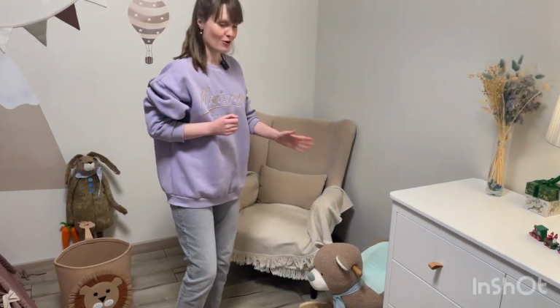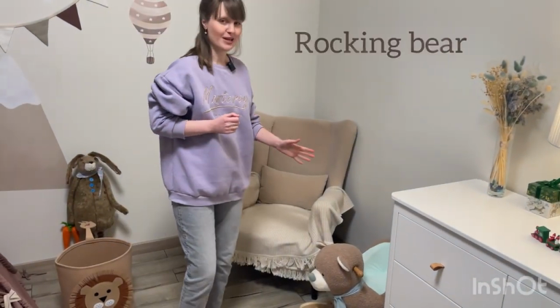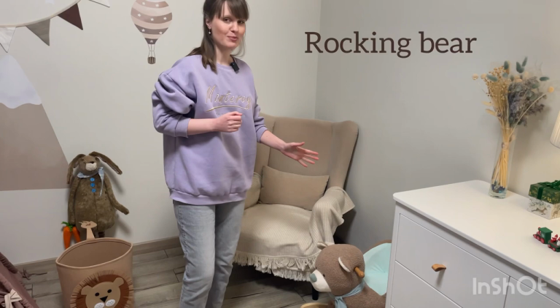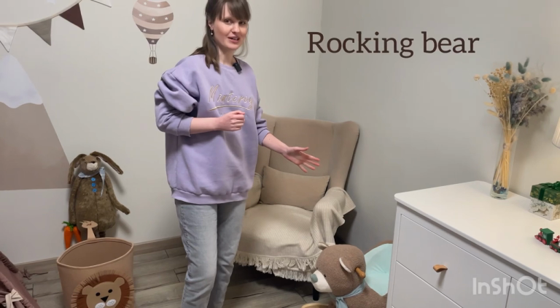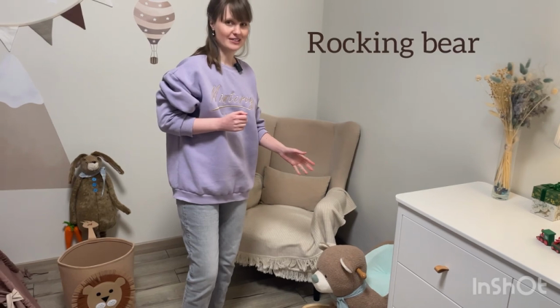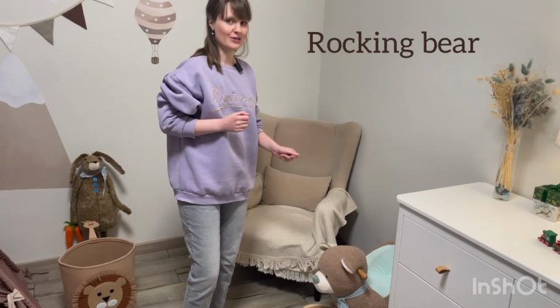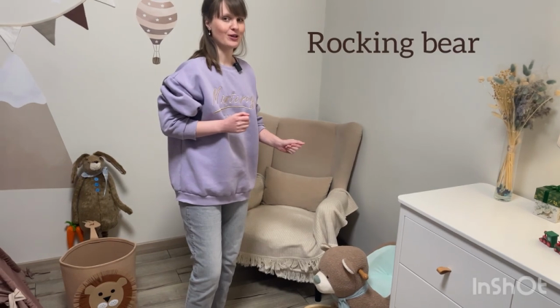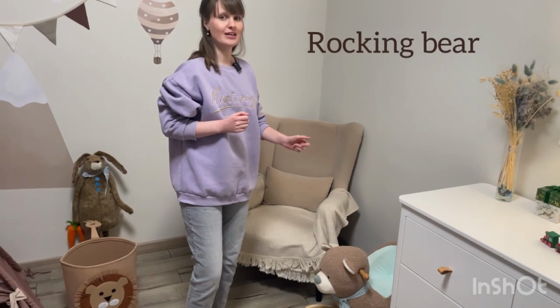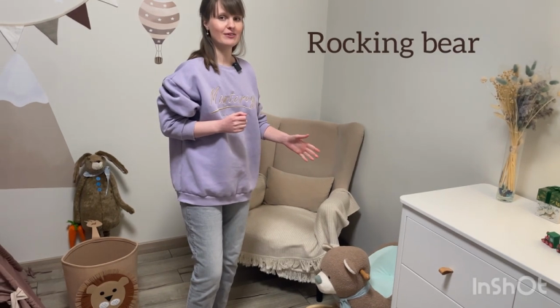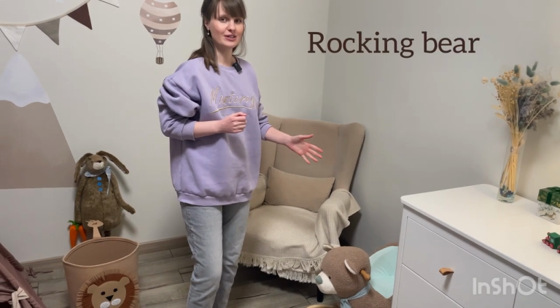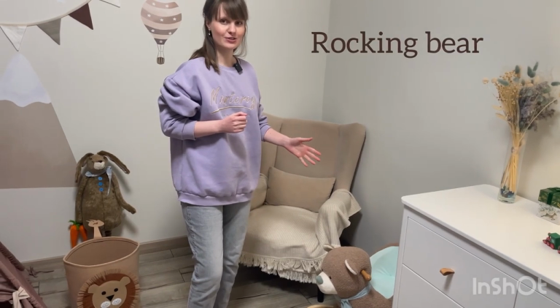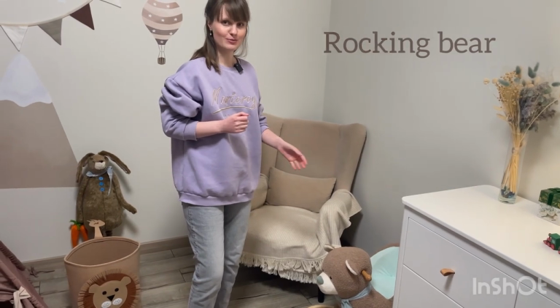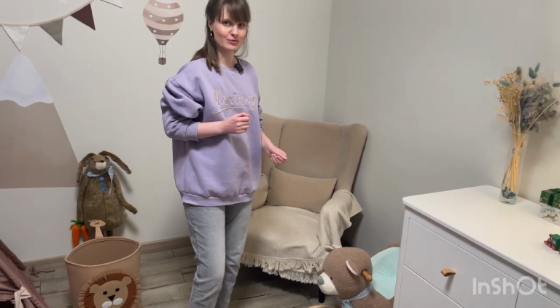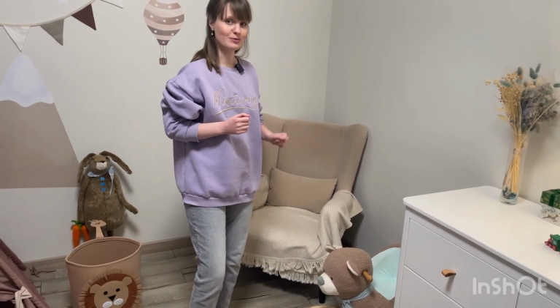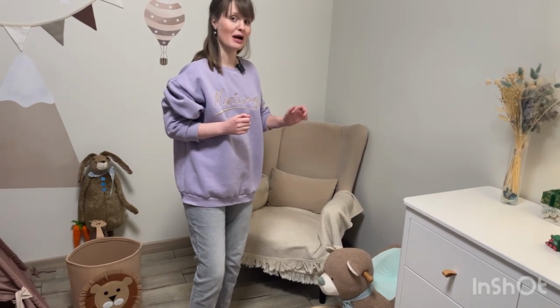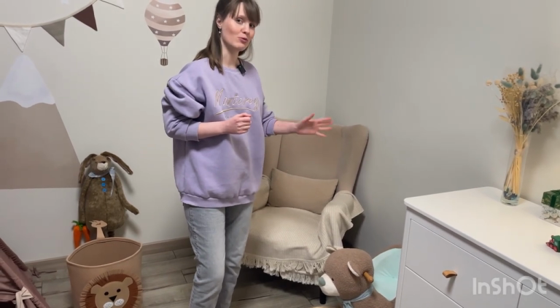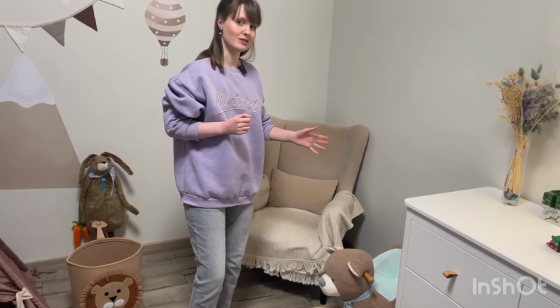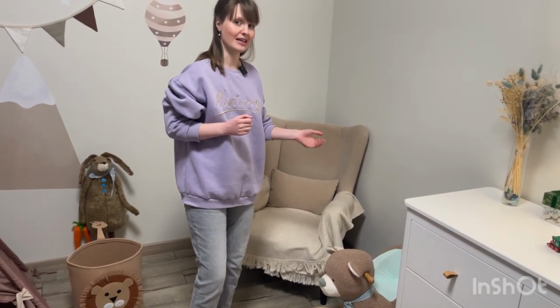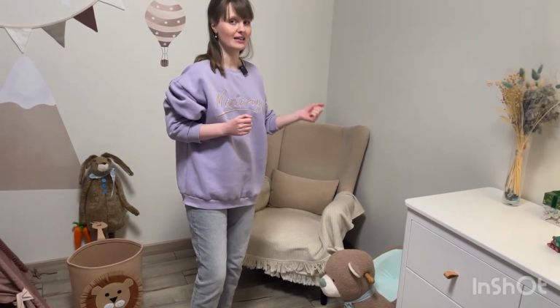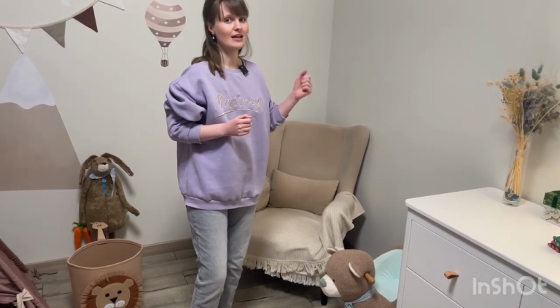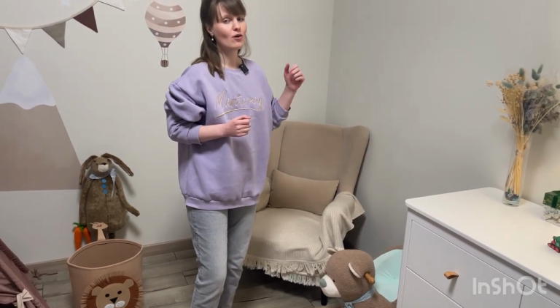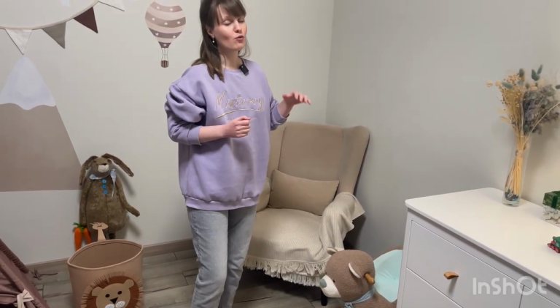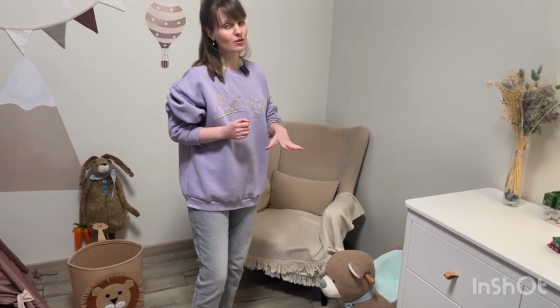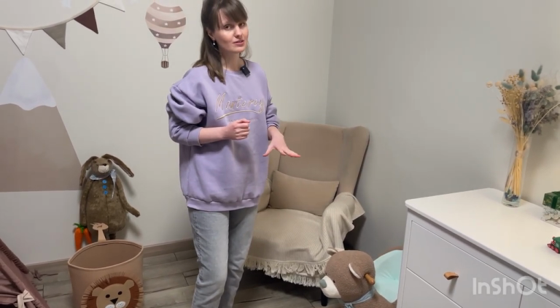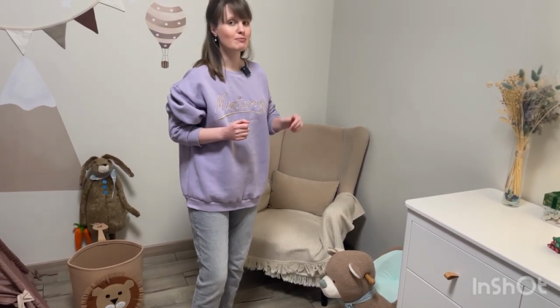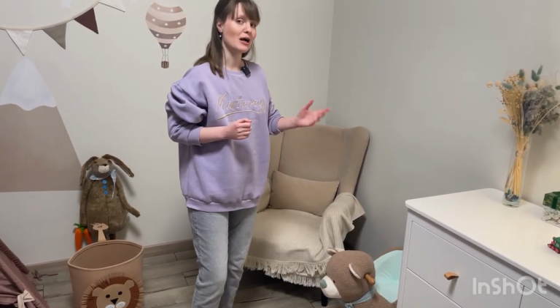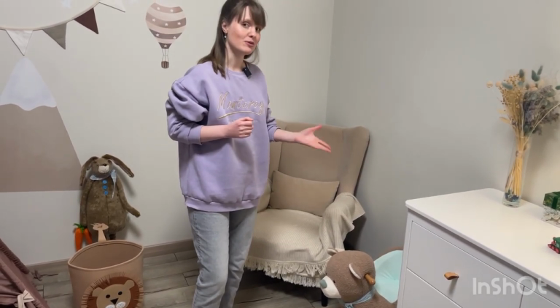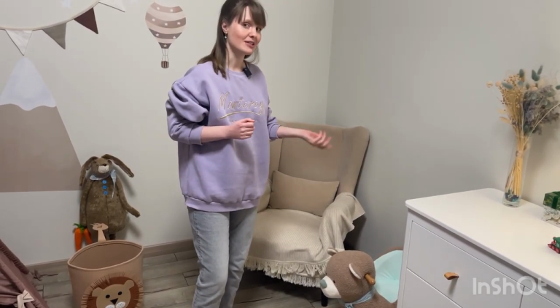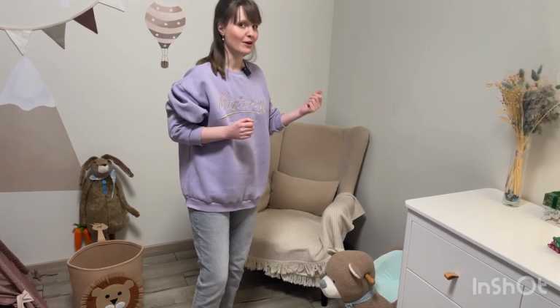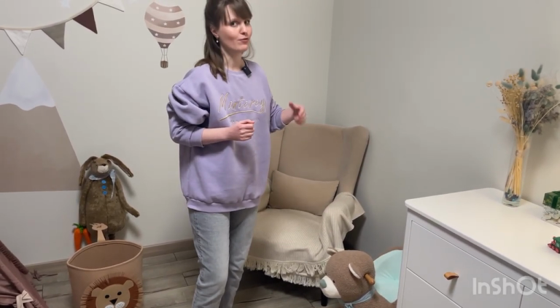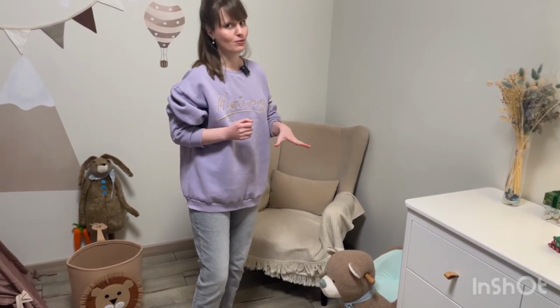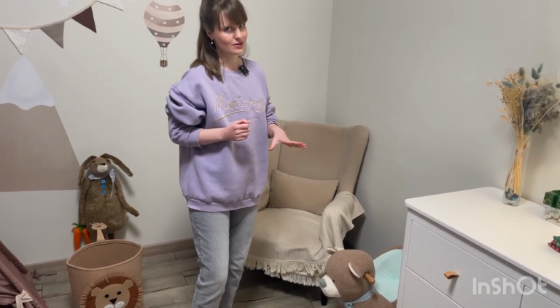Okay, let's move forward. In this corner we can see a rocking bear. Here Victor moves backwards and forwards.